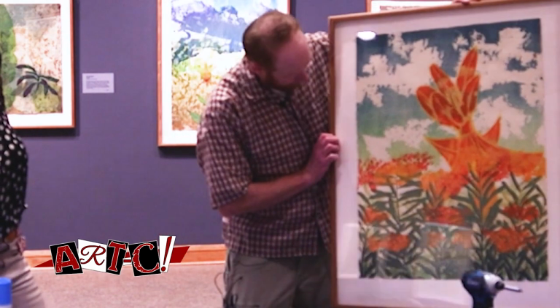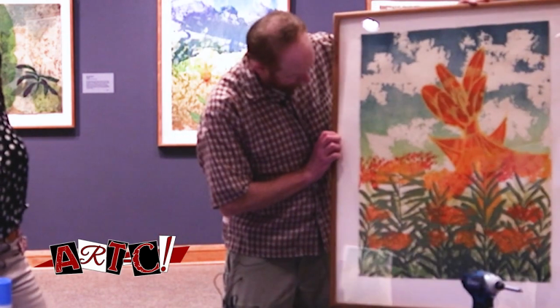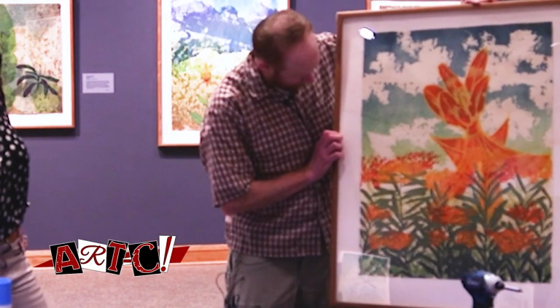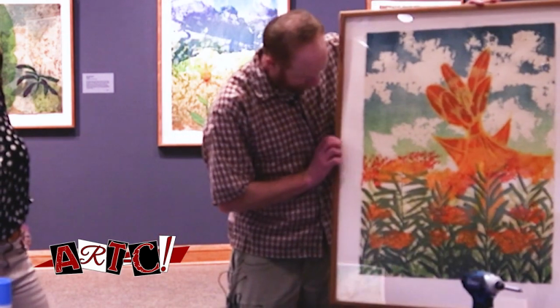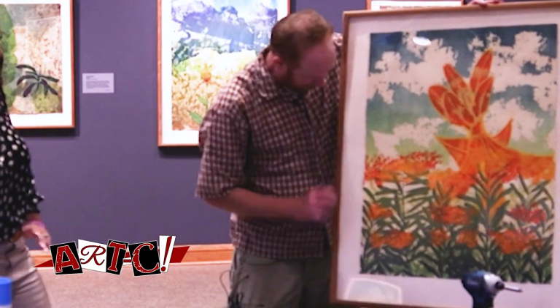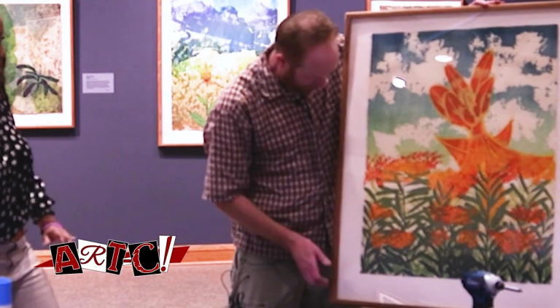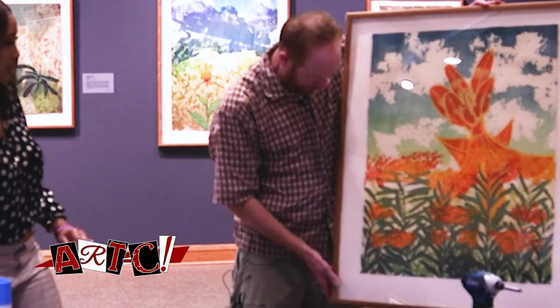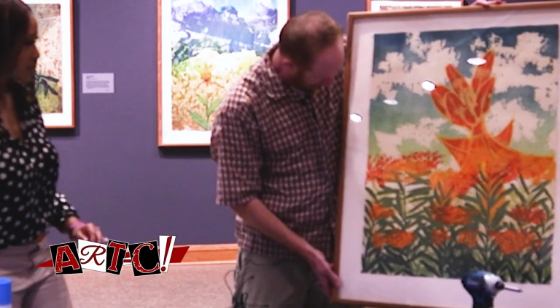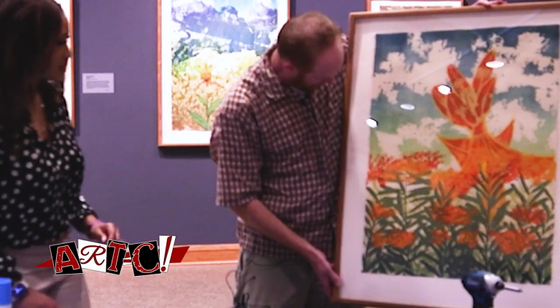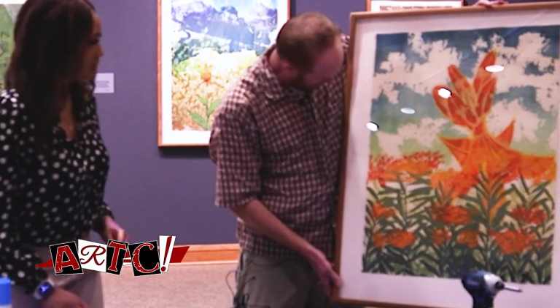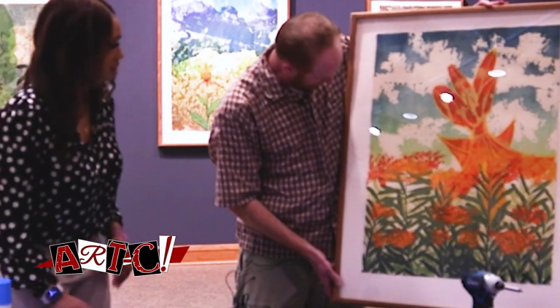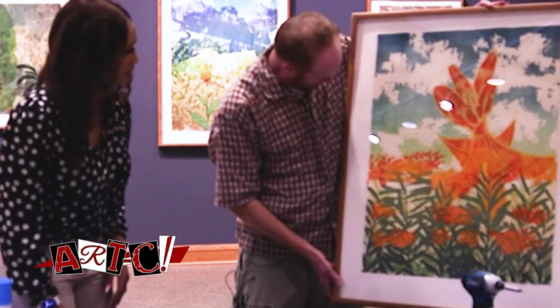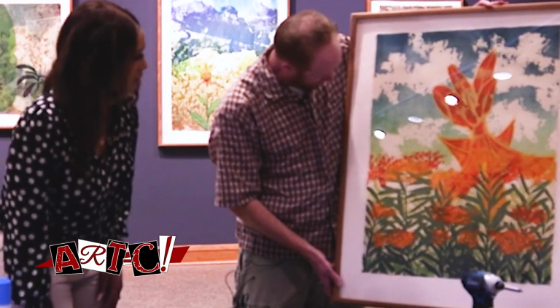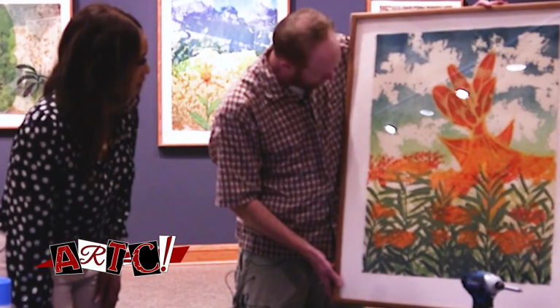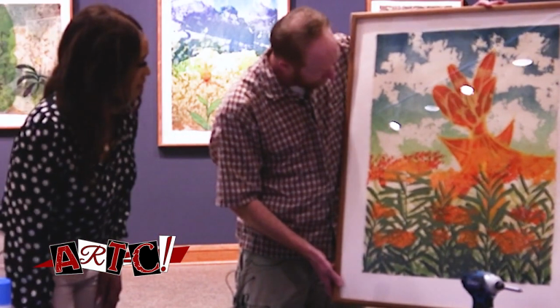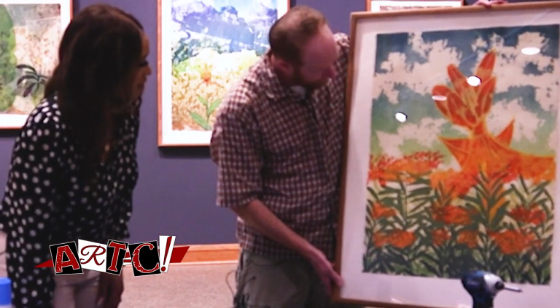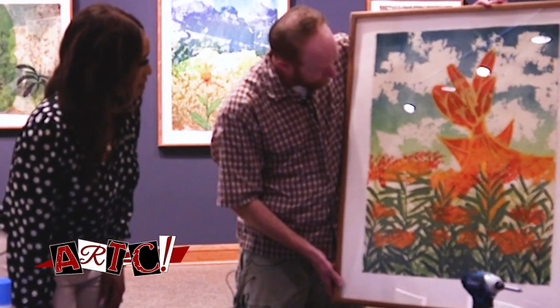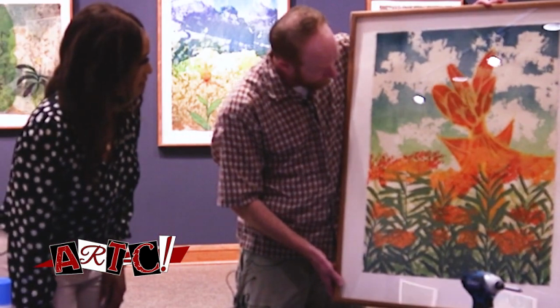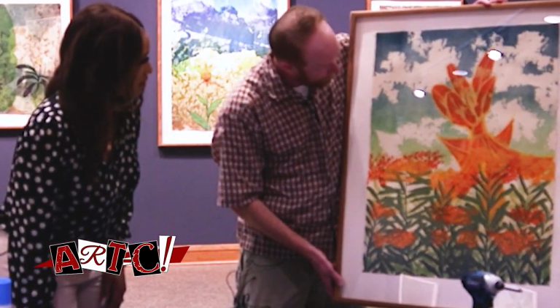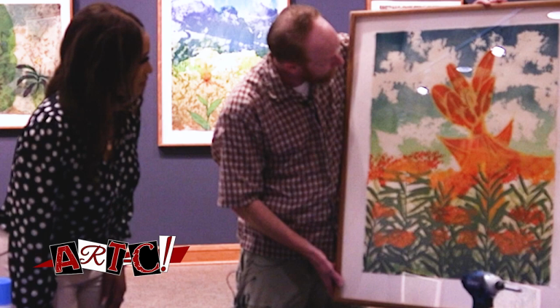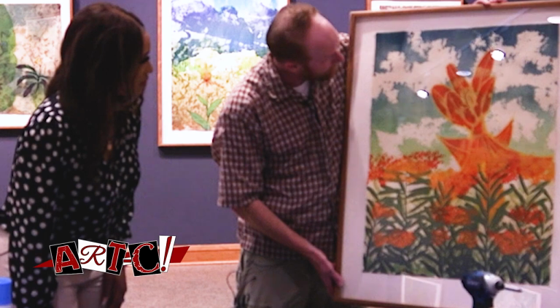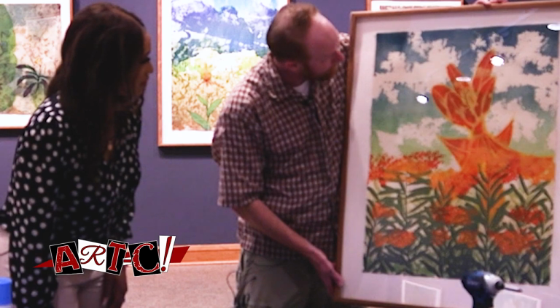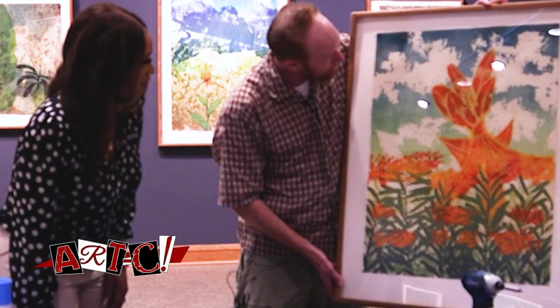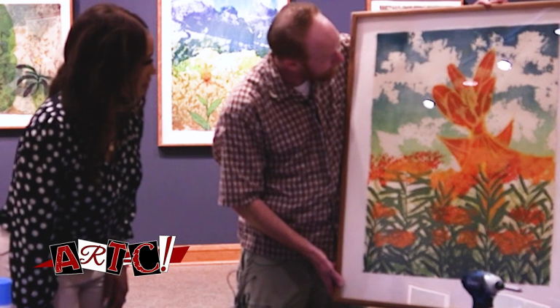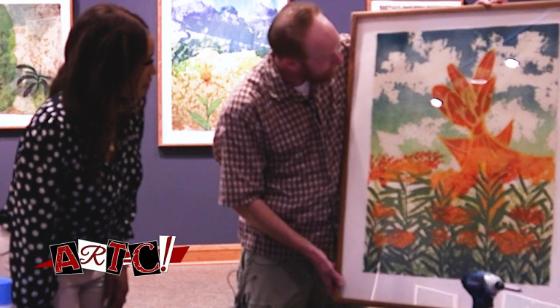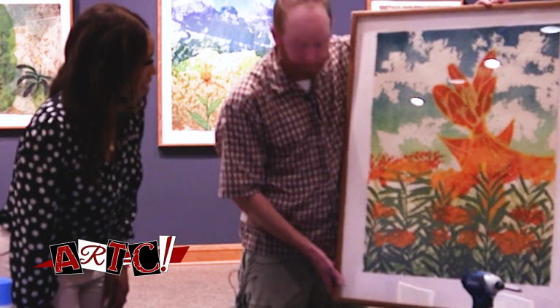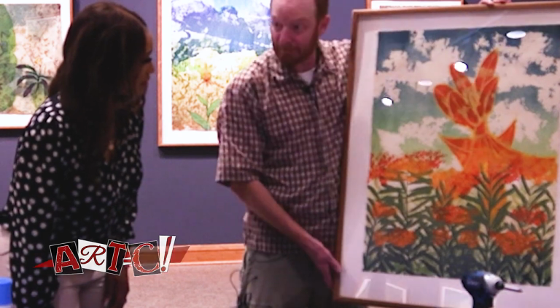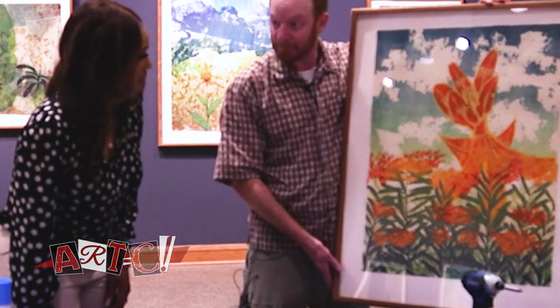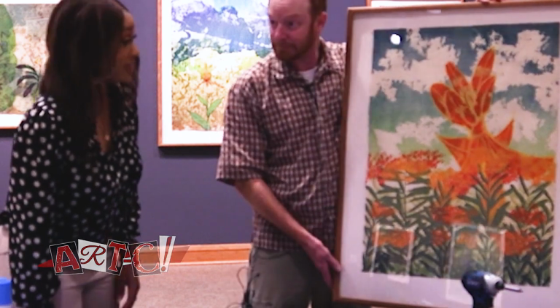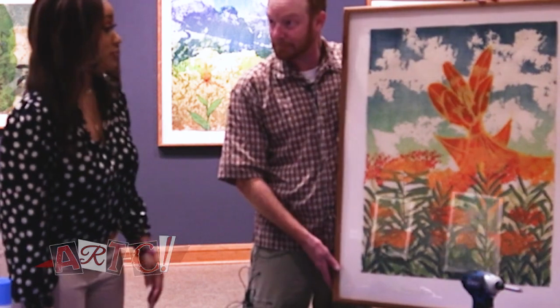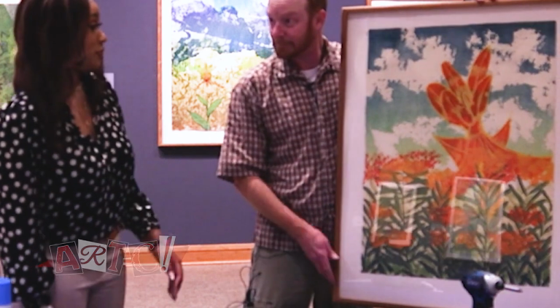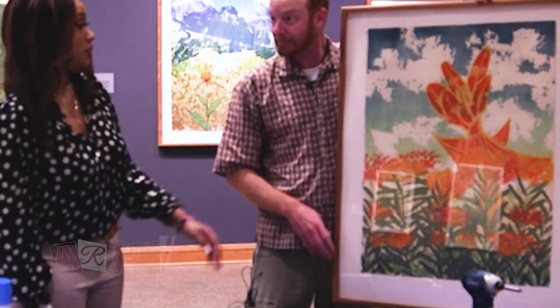That's beautiful. And it is — it came out good. That is beautiful.